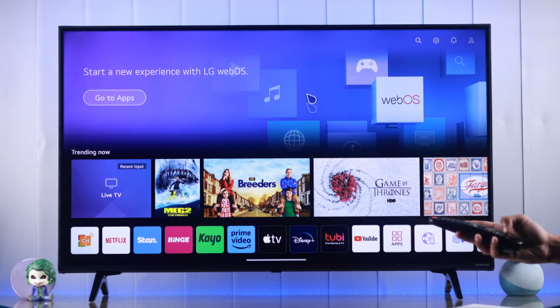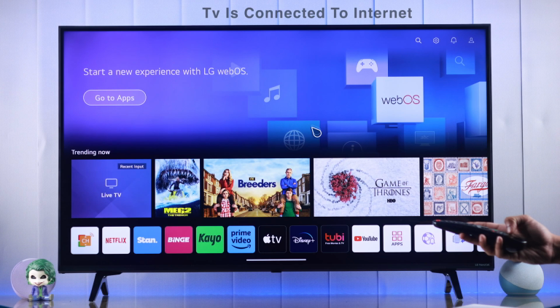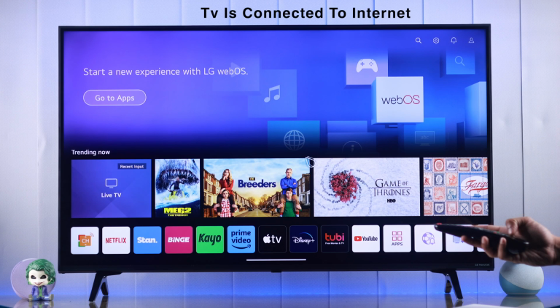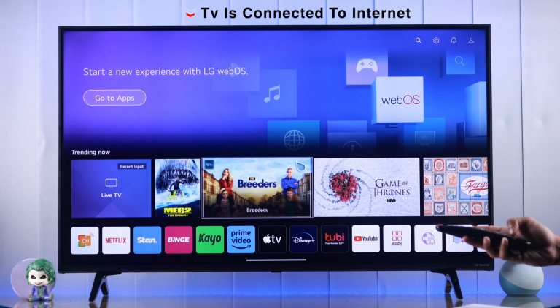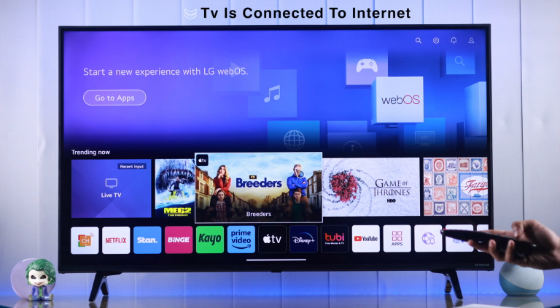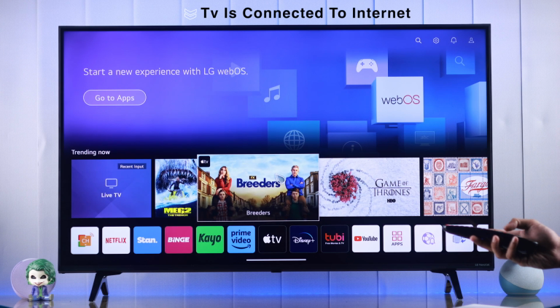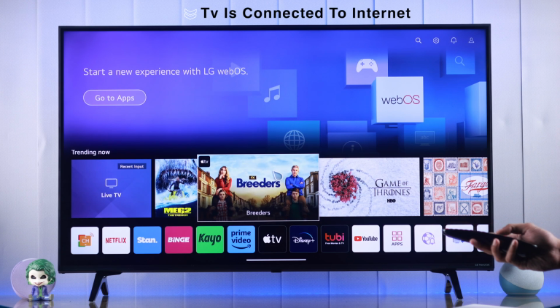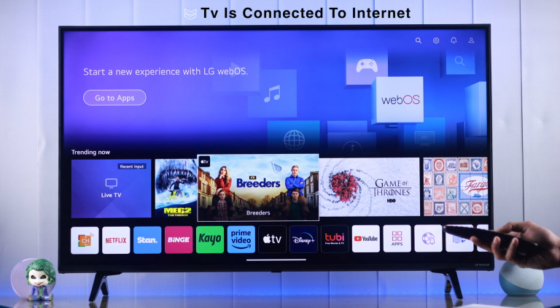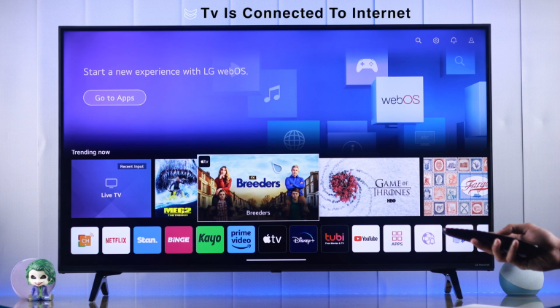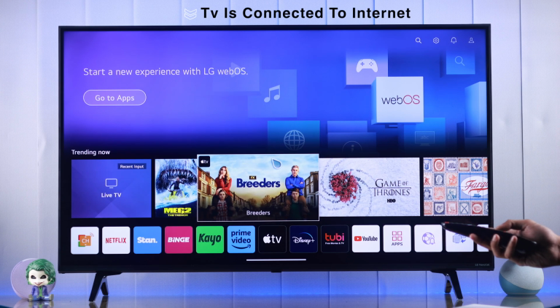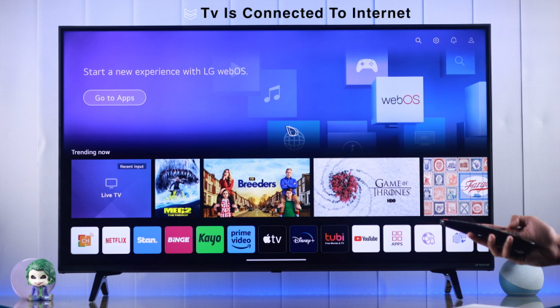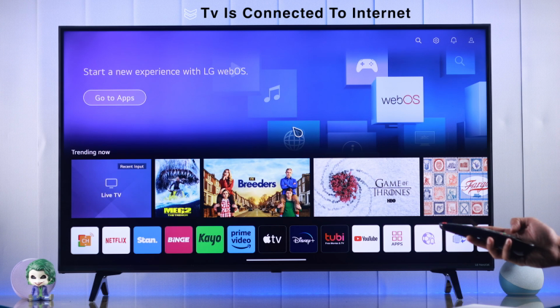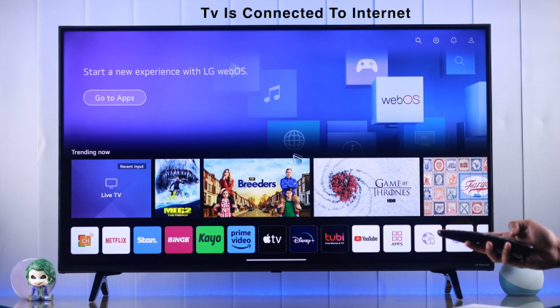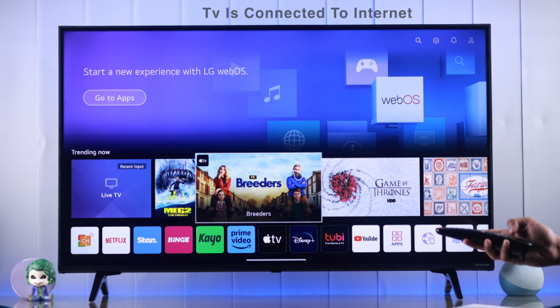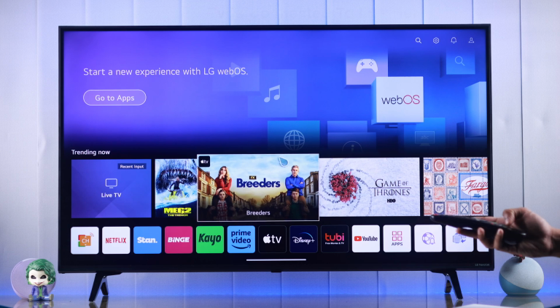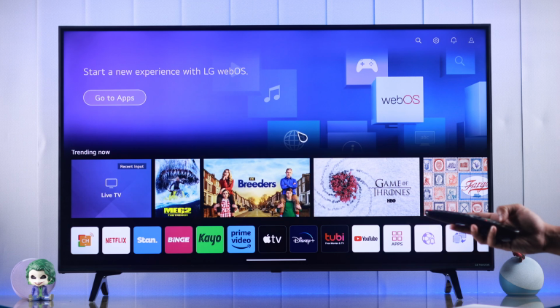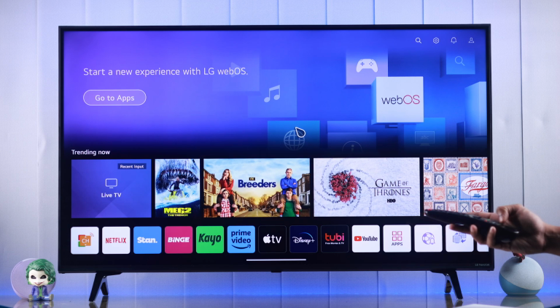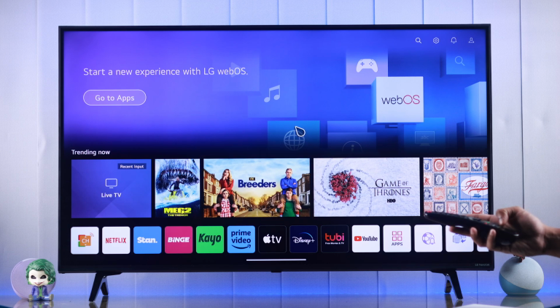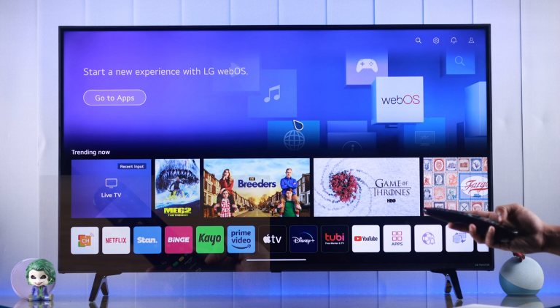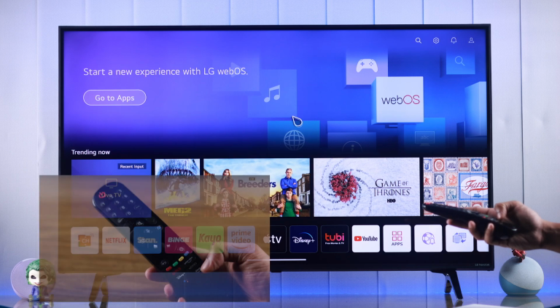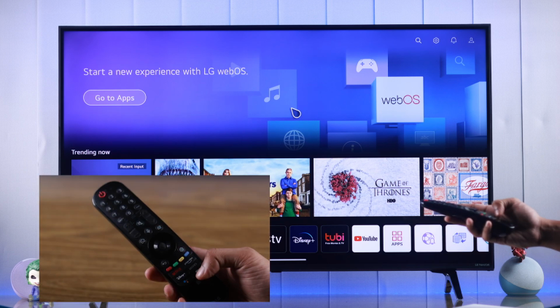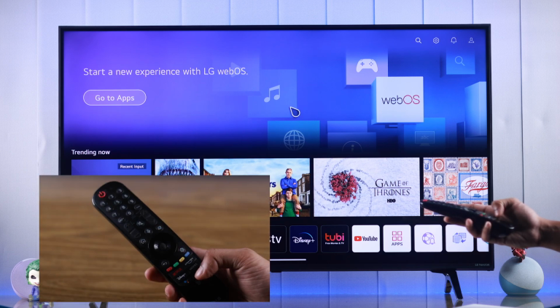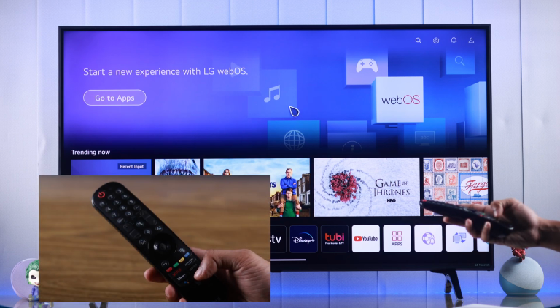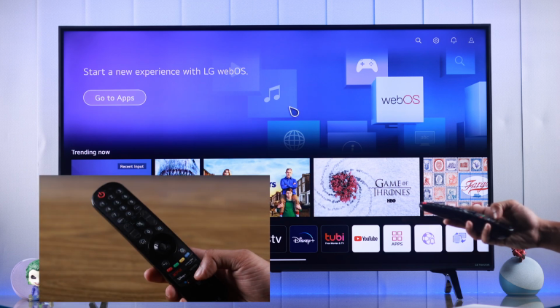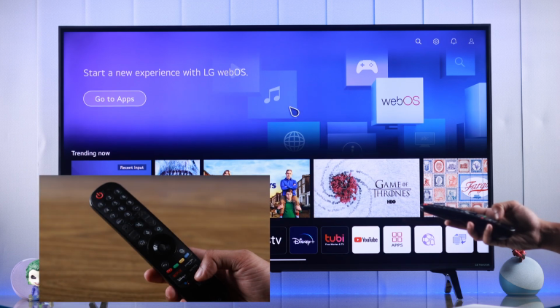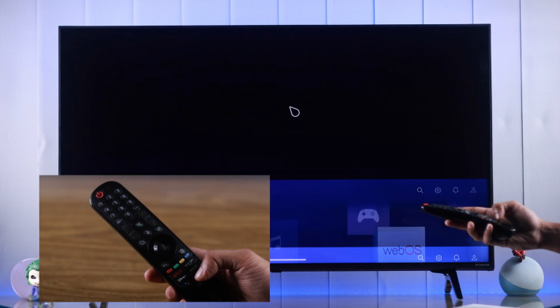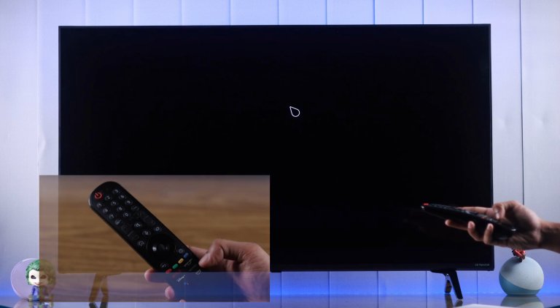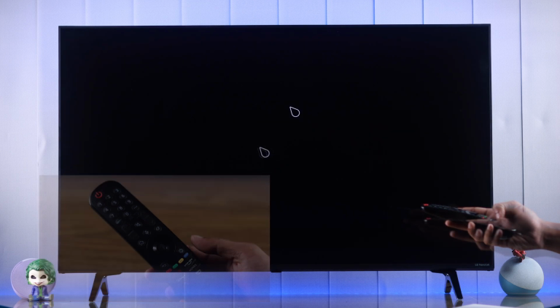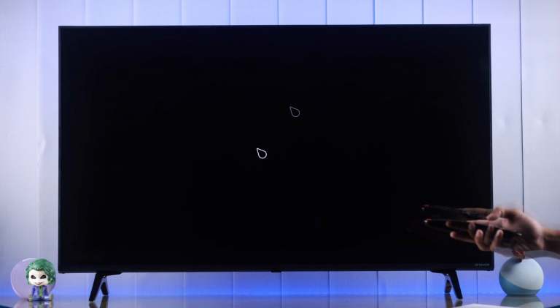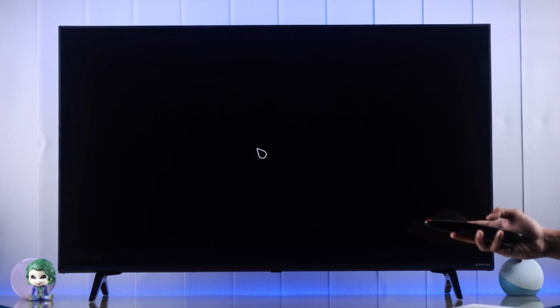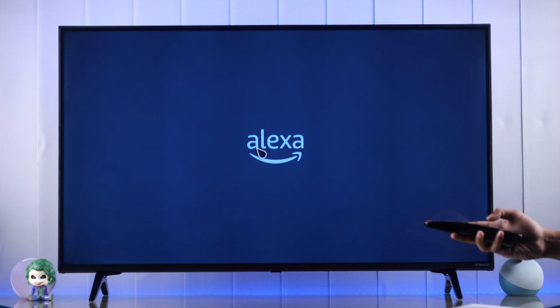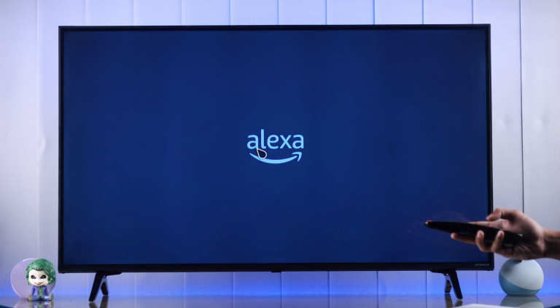First, make sure that your TV is connected to the internet. Setting up Alexa is as simple as pressing the Alexa button on your LG Magic Remote.